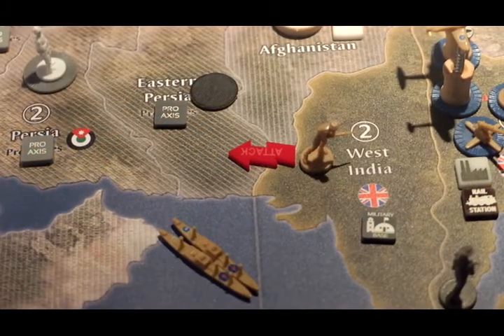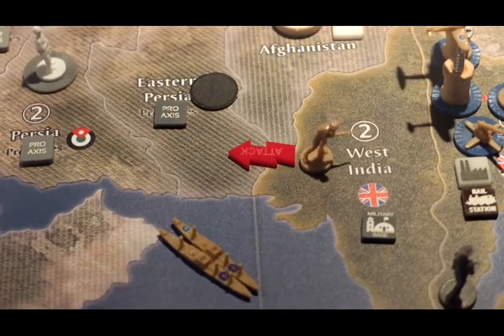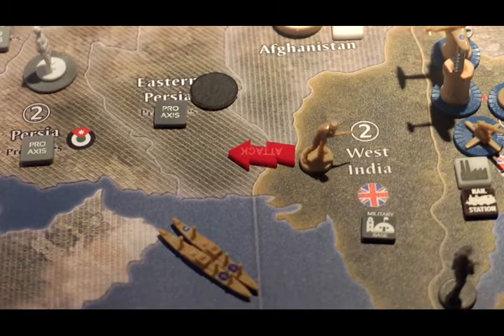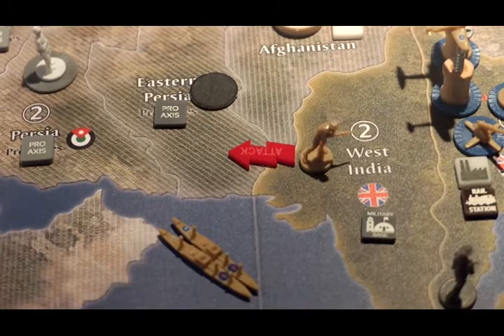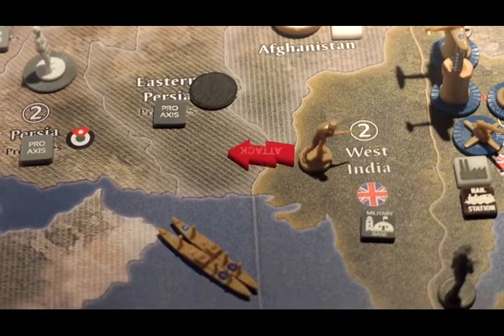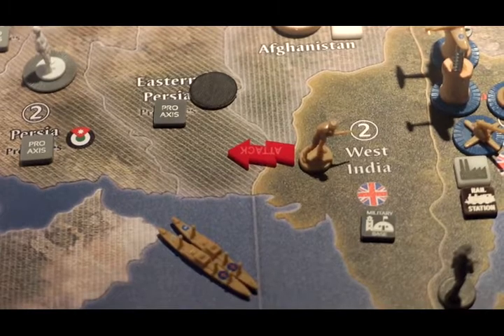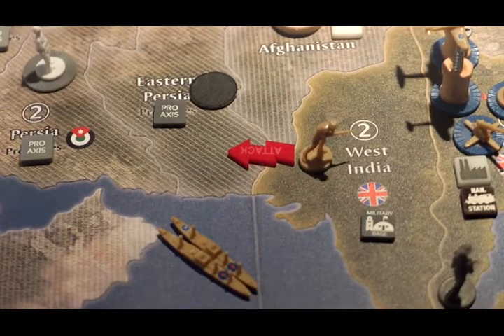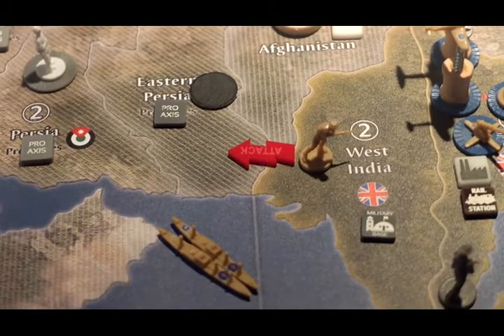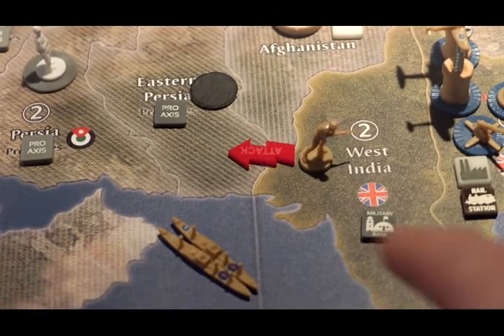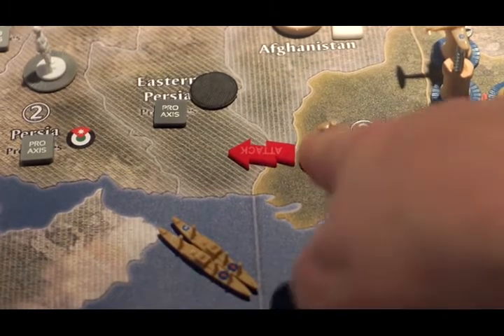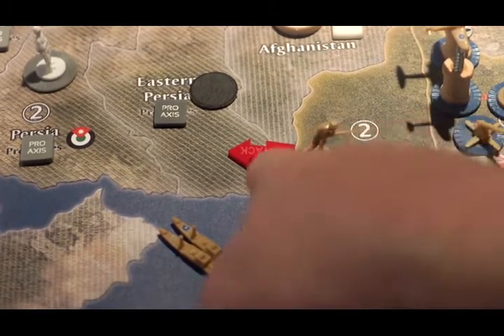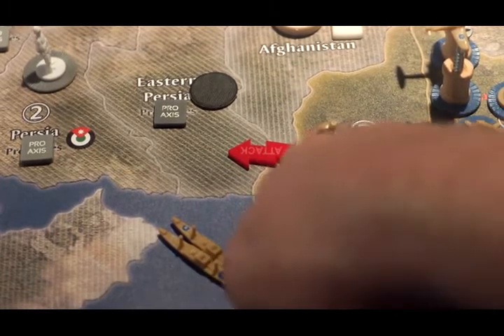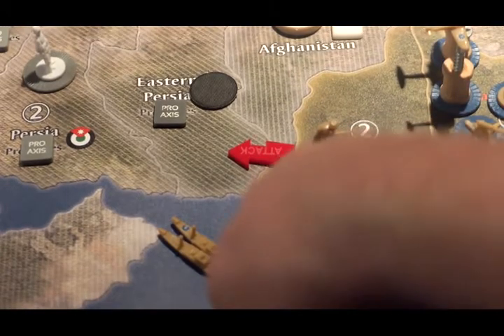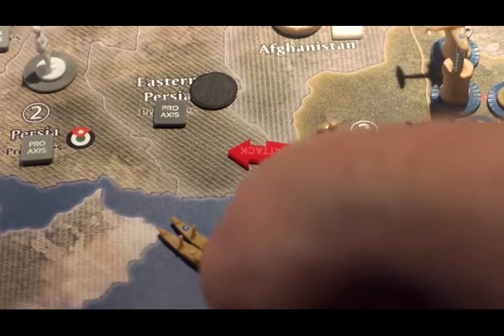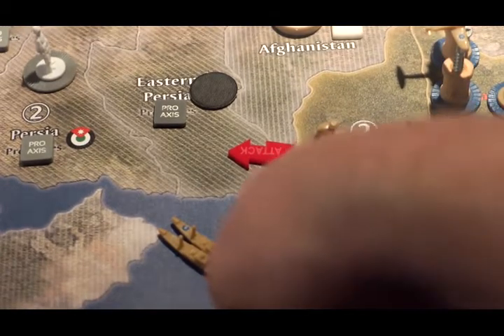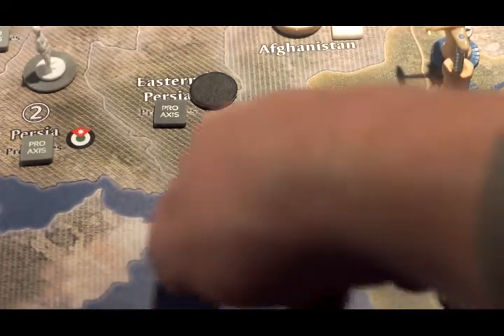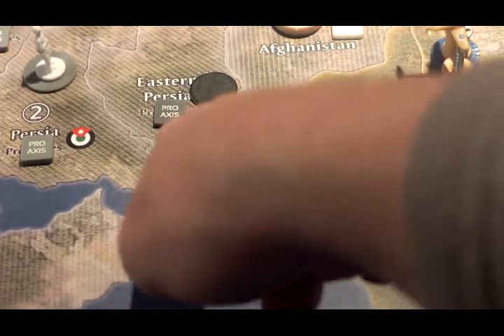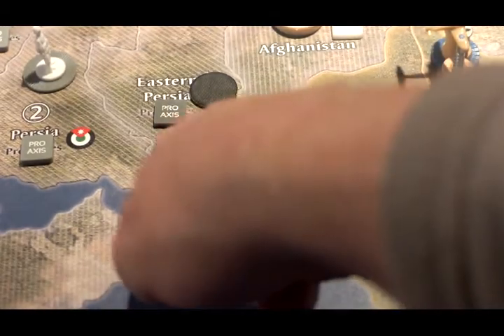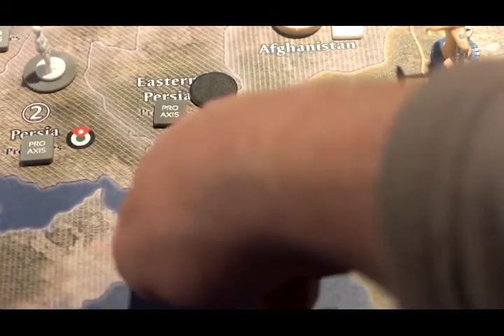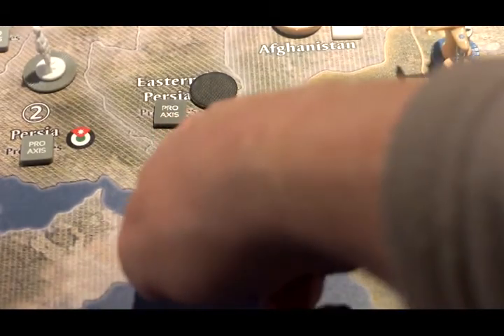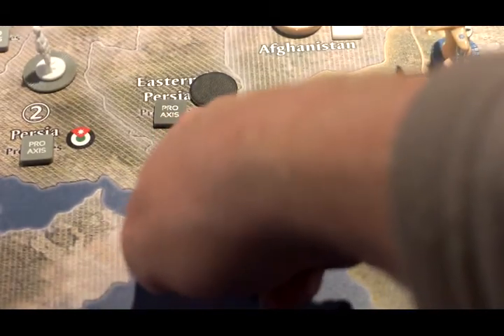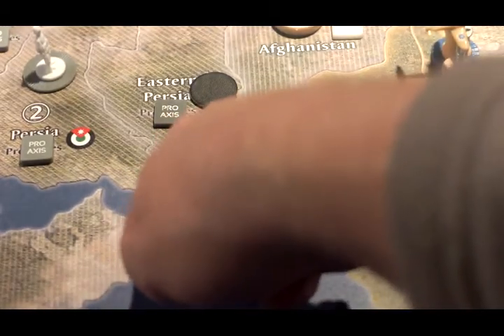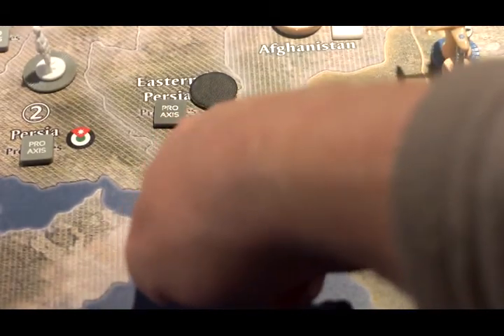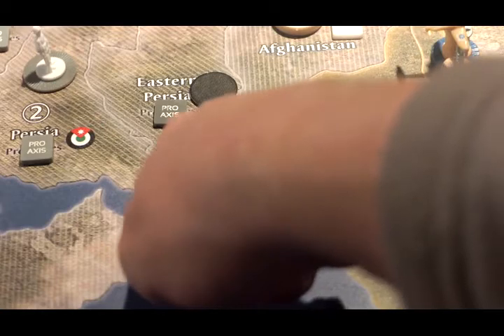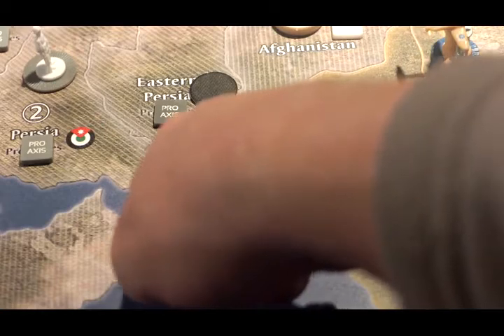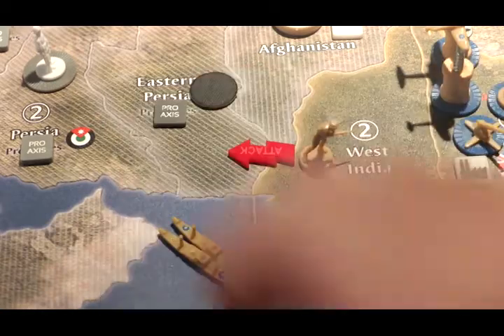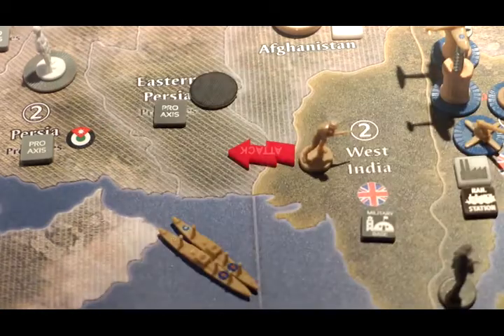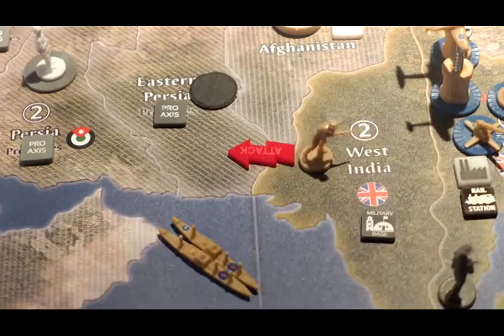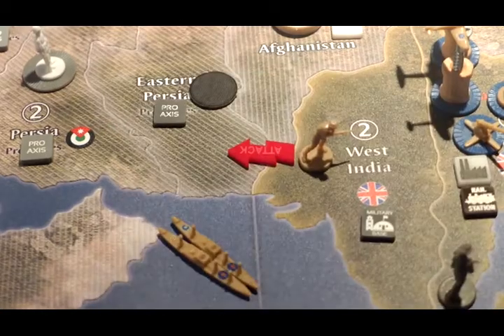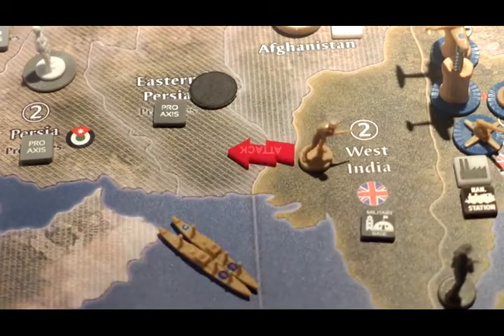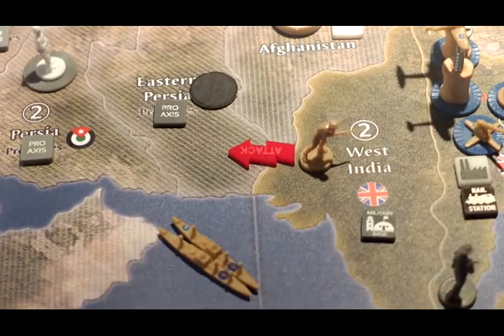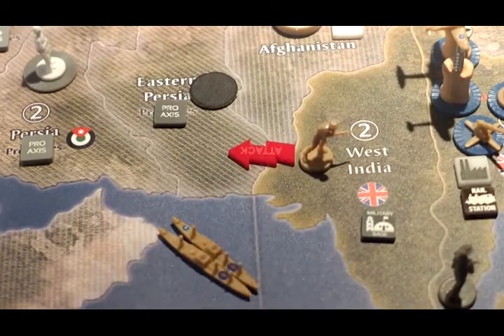Just one addition to the combat moves: the infantry from West India will walk into Eastern Persia, the Pro-Axis territory, and take it.